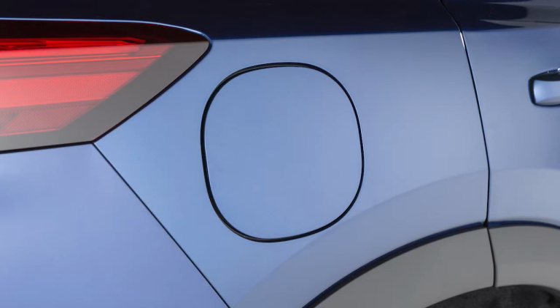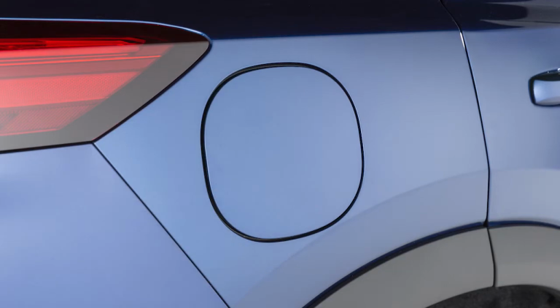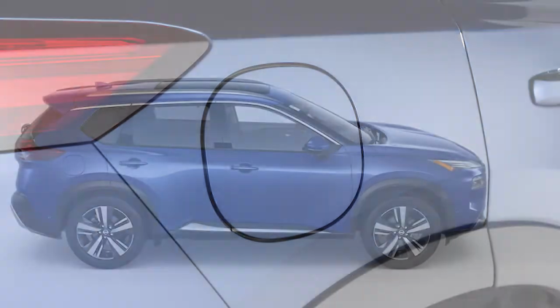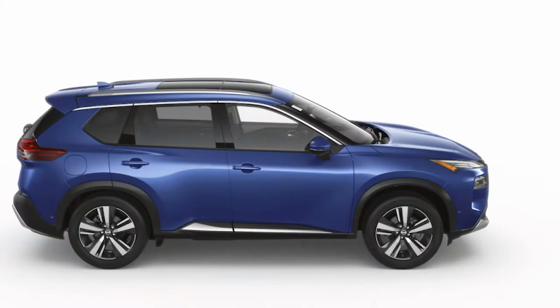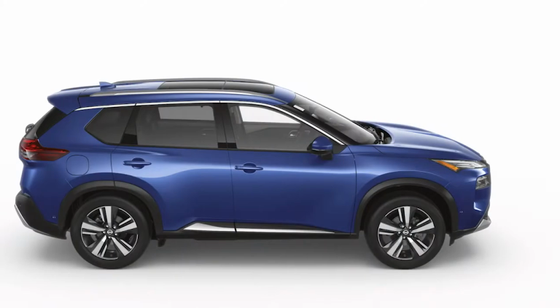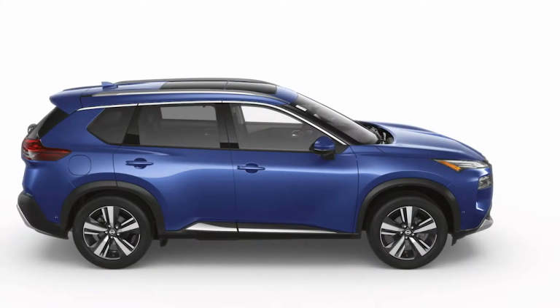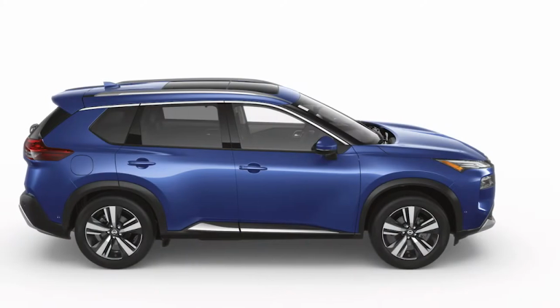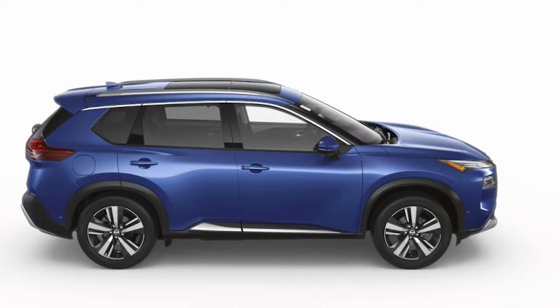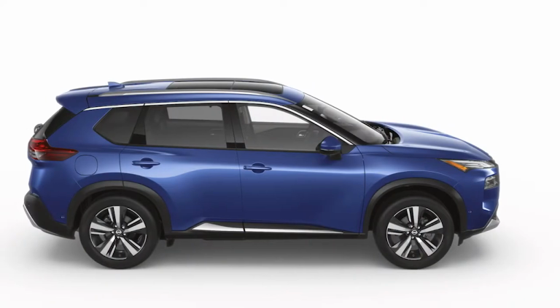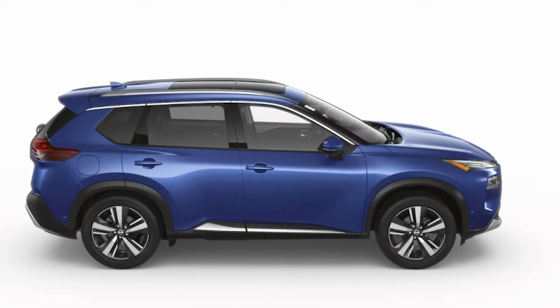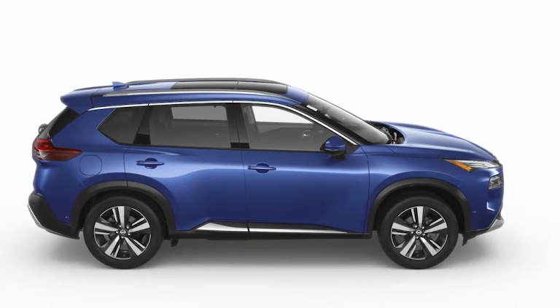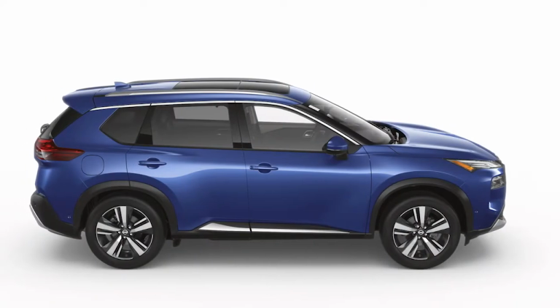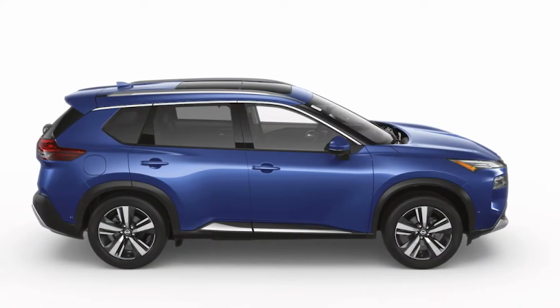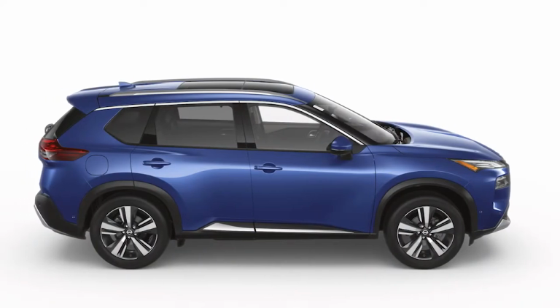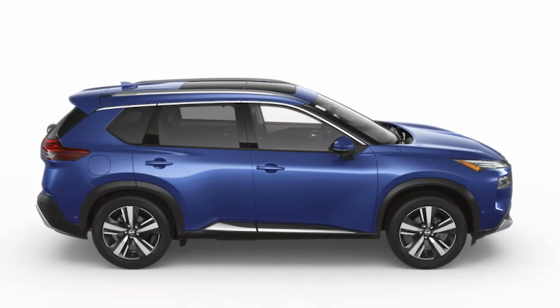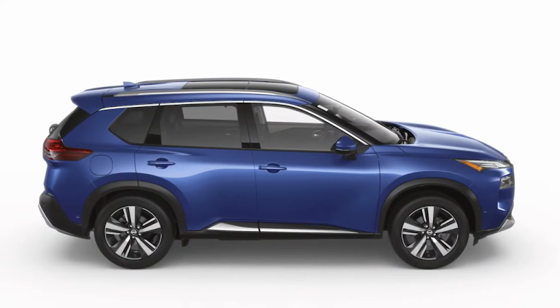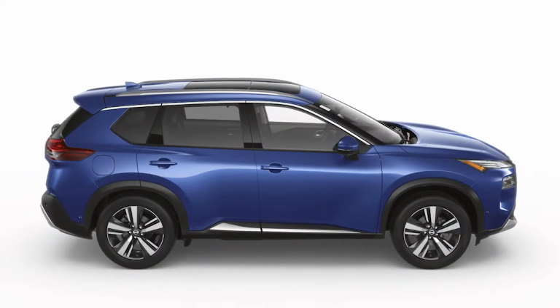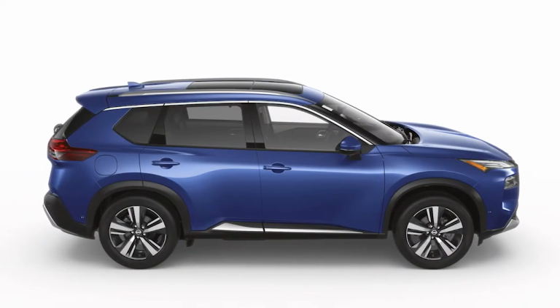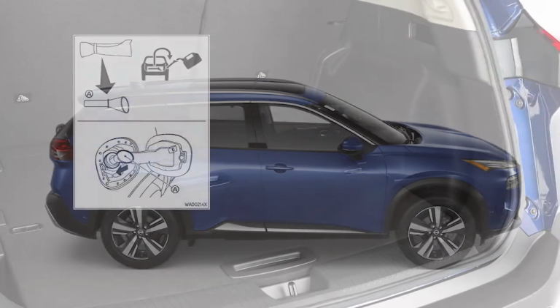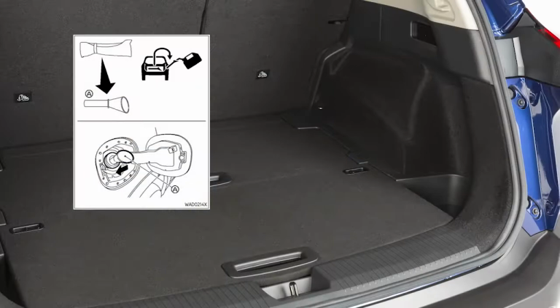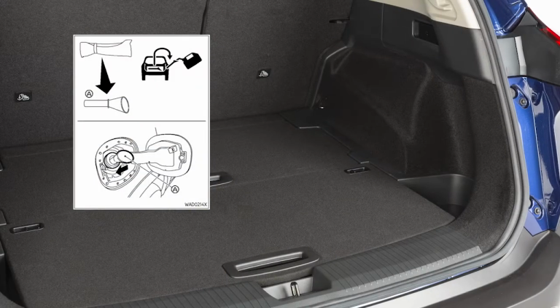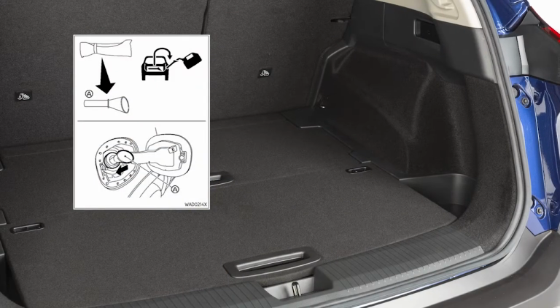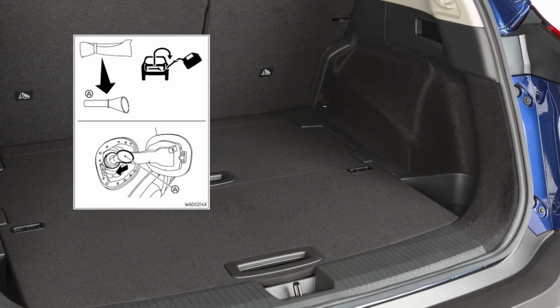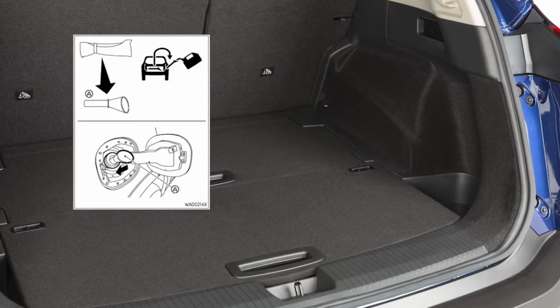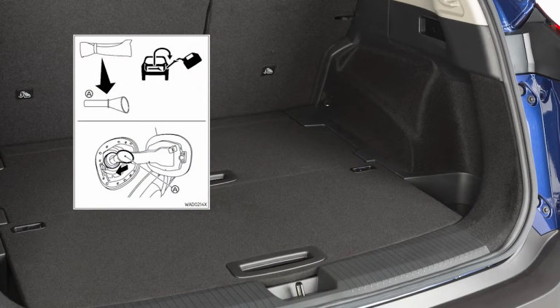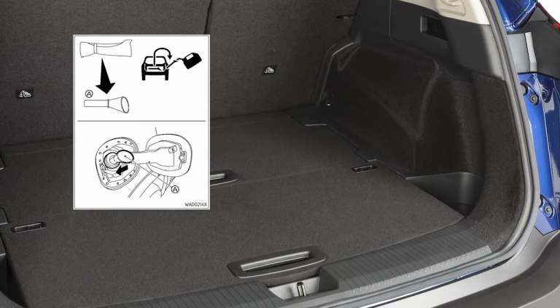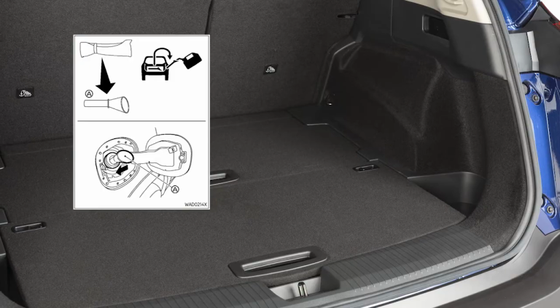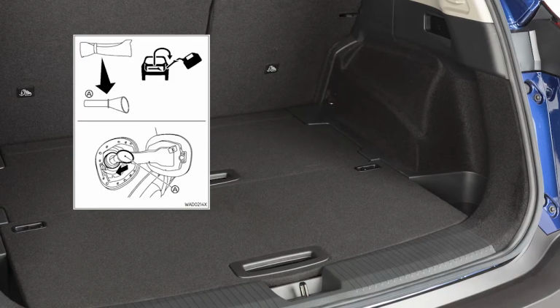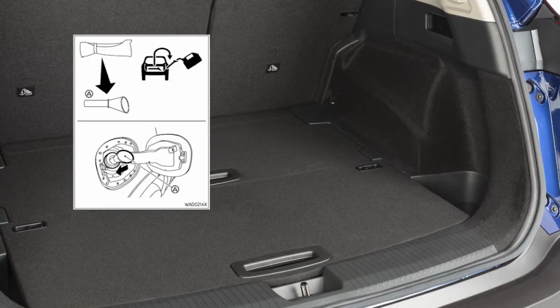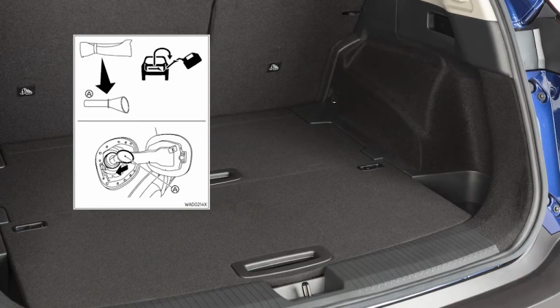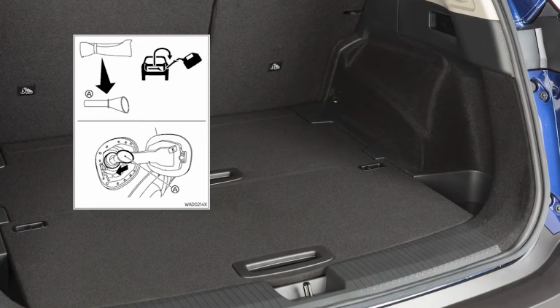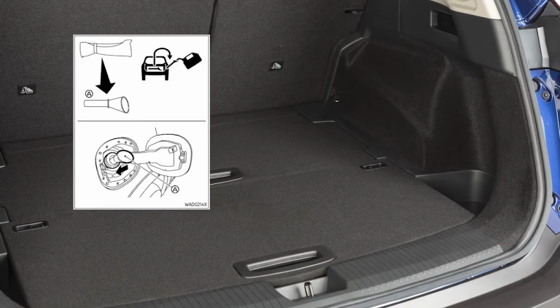If you need to refuel from a portable fuel container, use the funnel located under the luggage board.